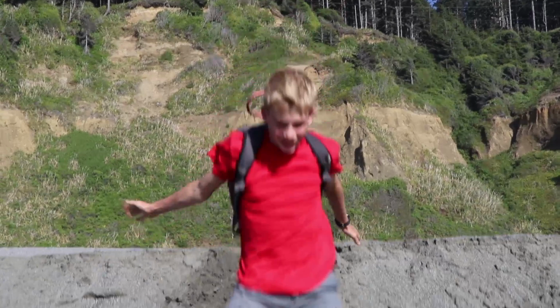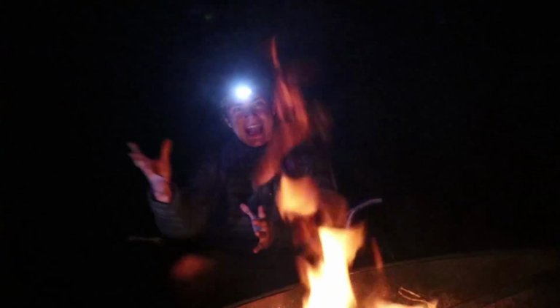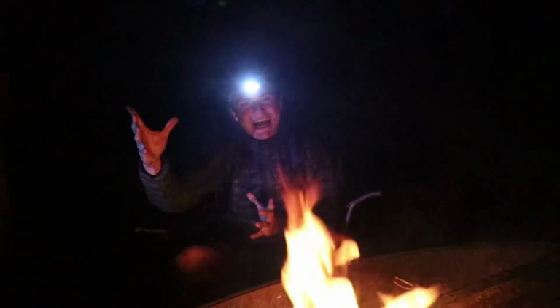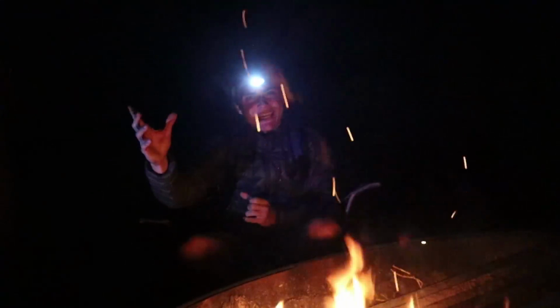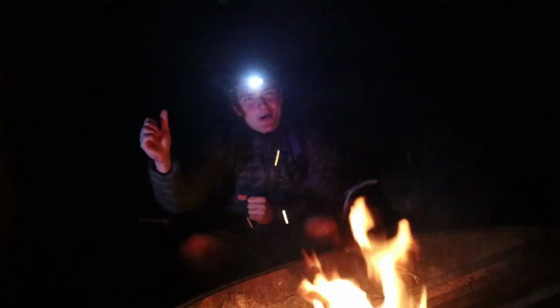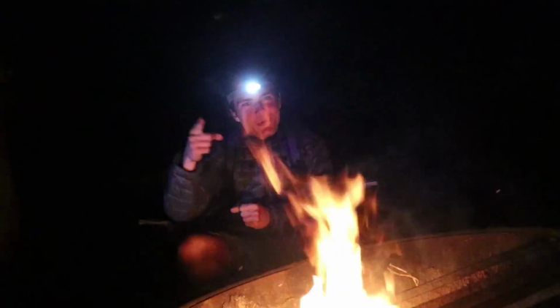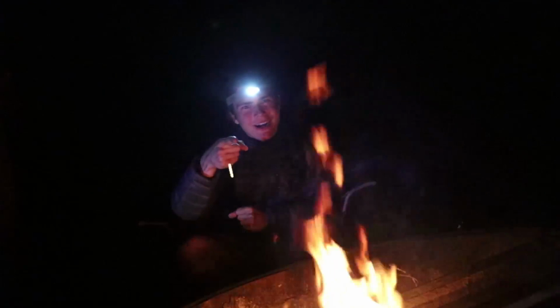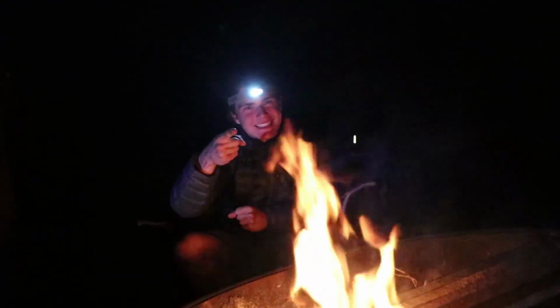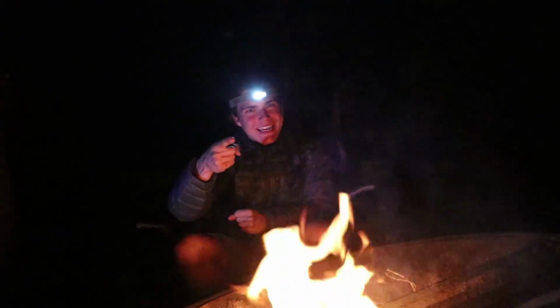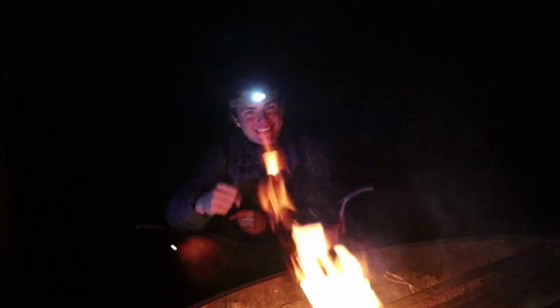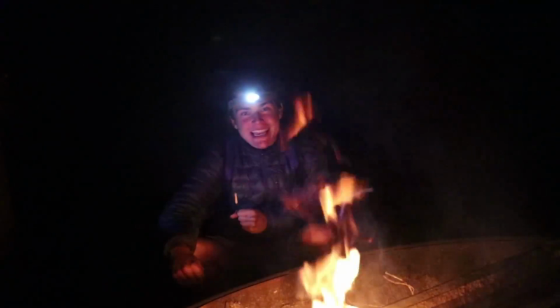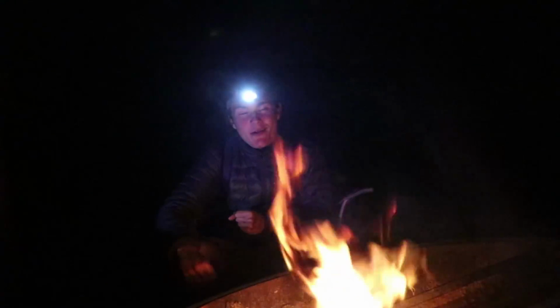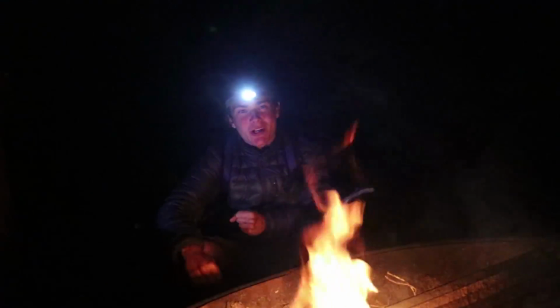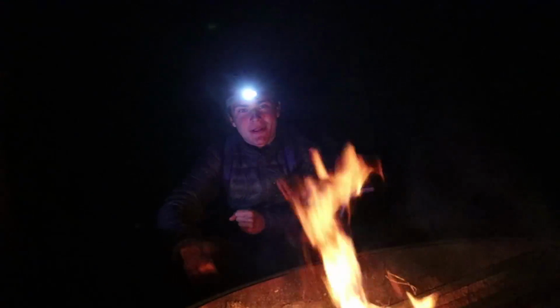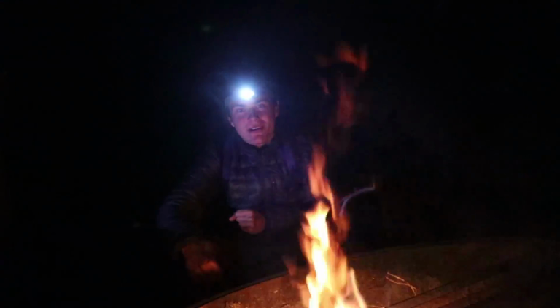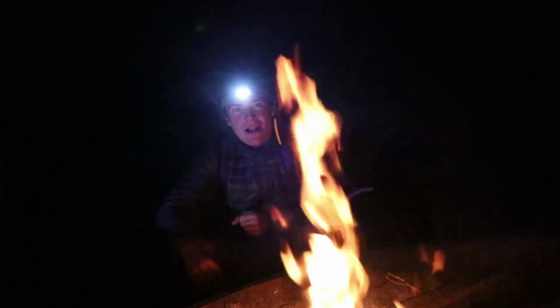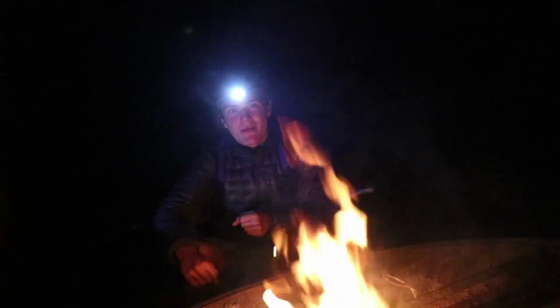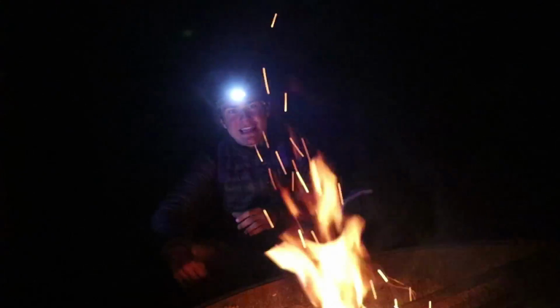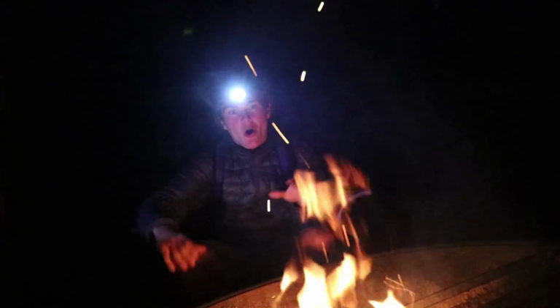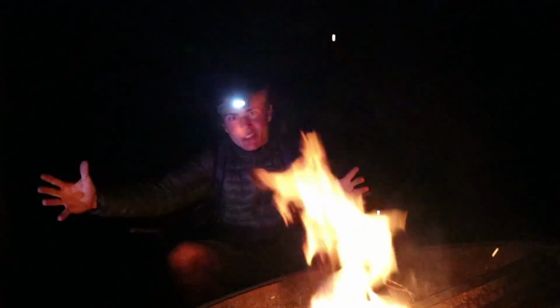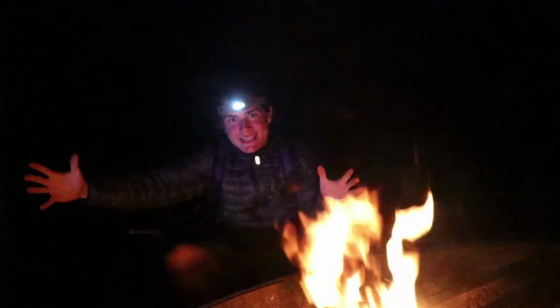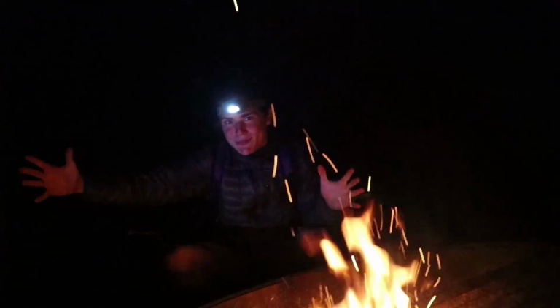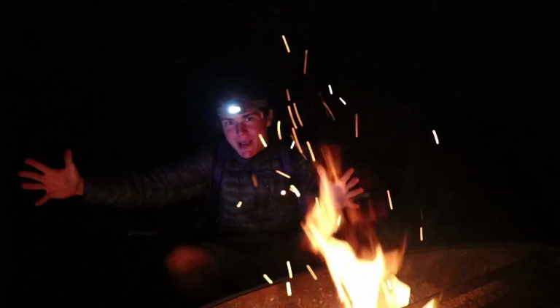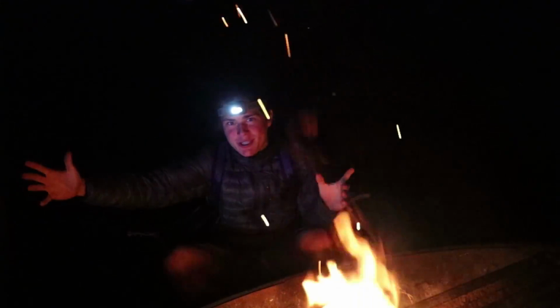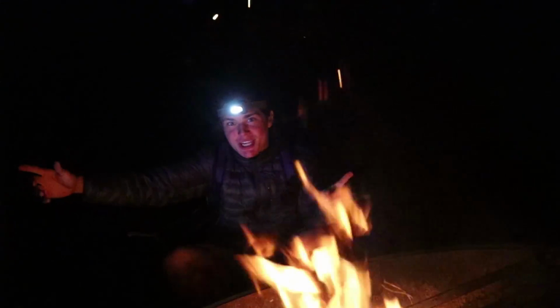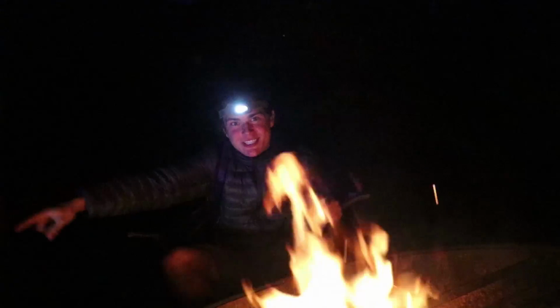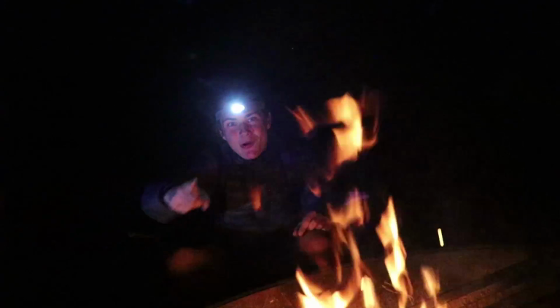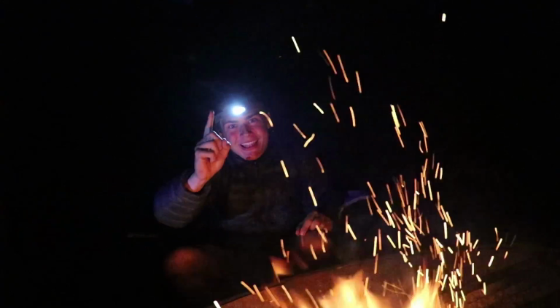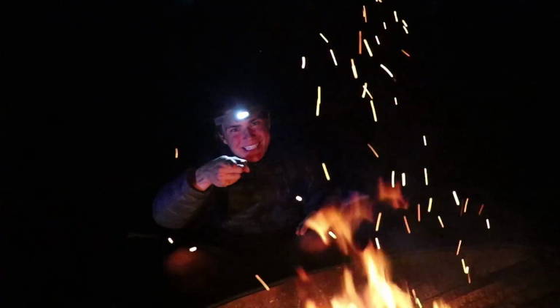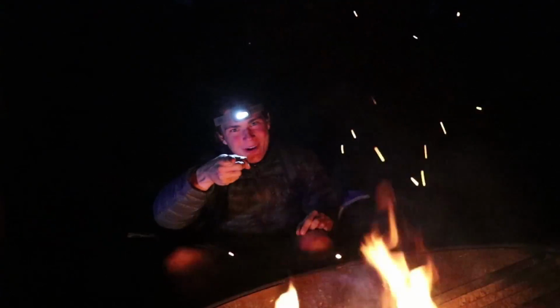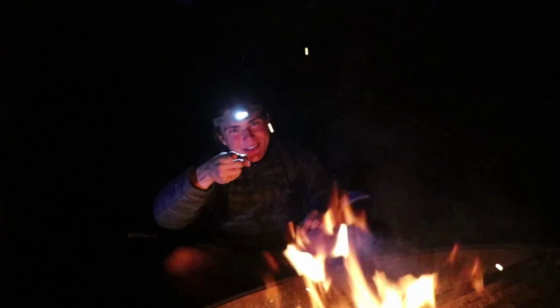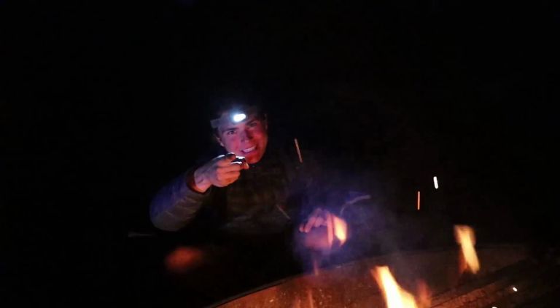Hey guys, welcome to WildSize! Today we're going to be learning how to make the Ultimate Spamwich. Let's get right to it.